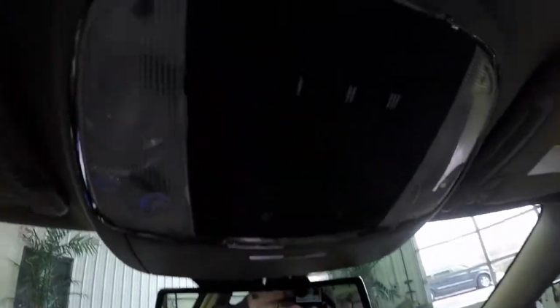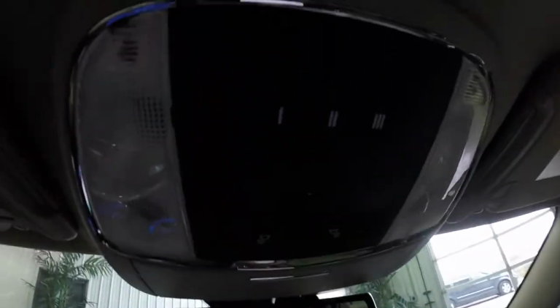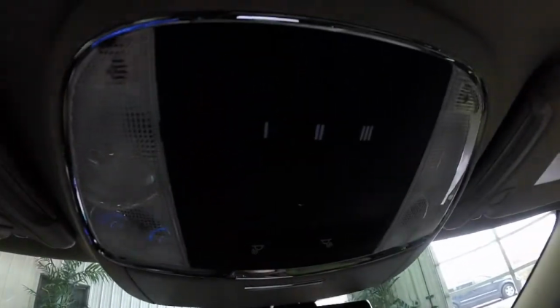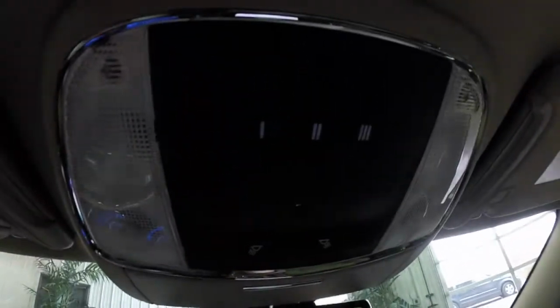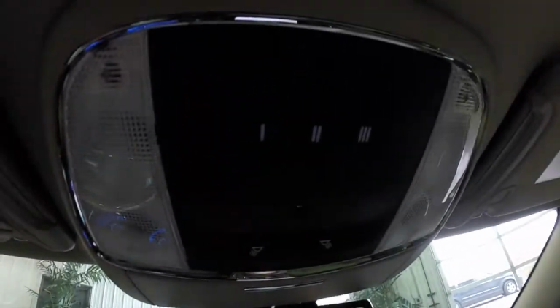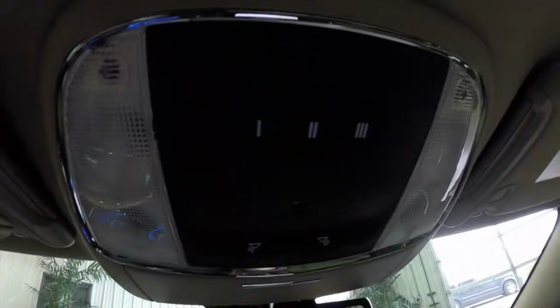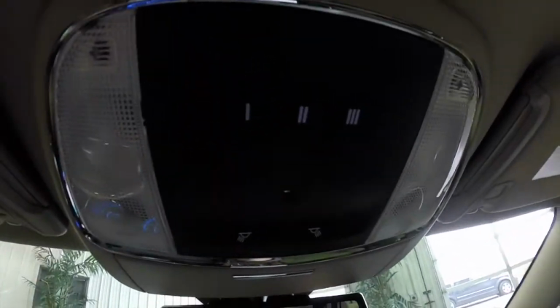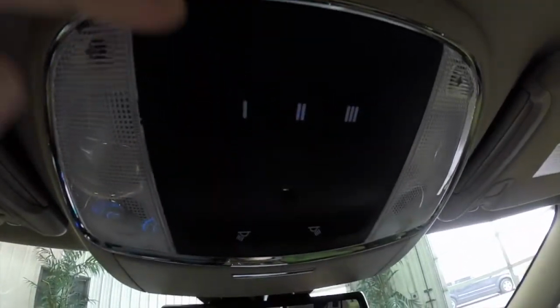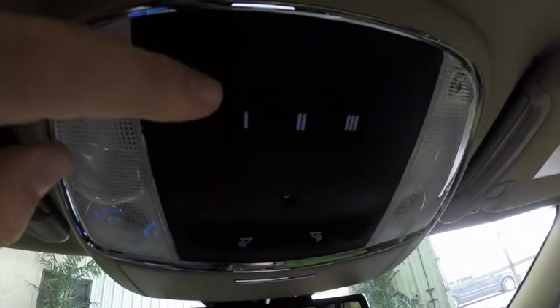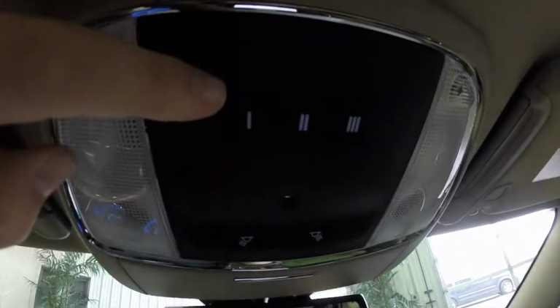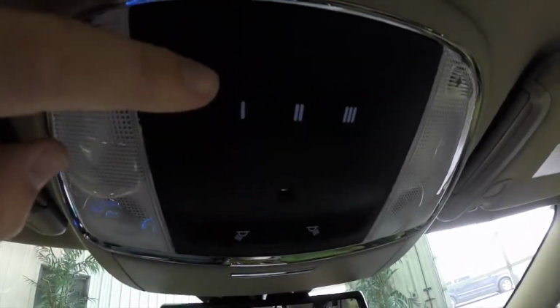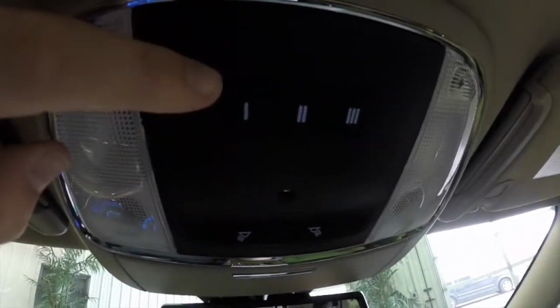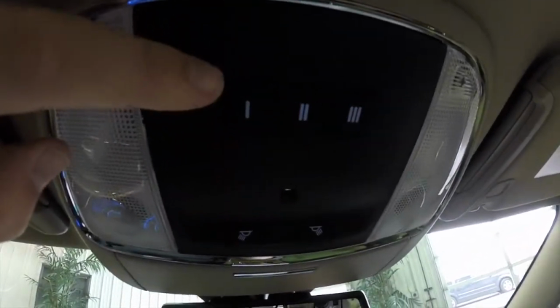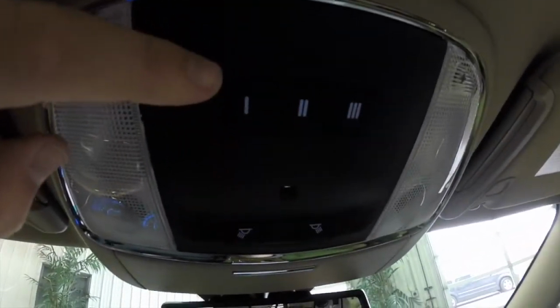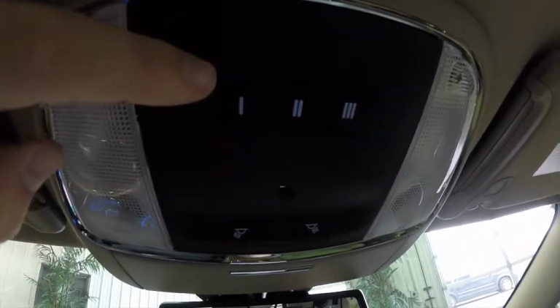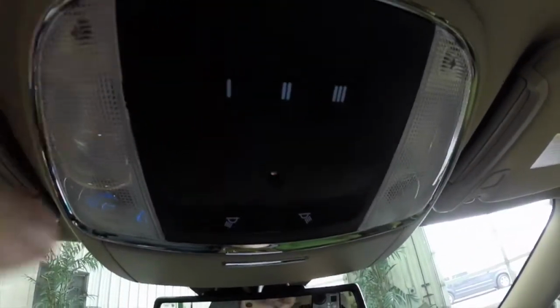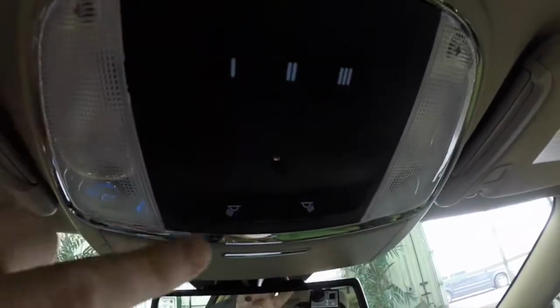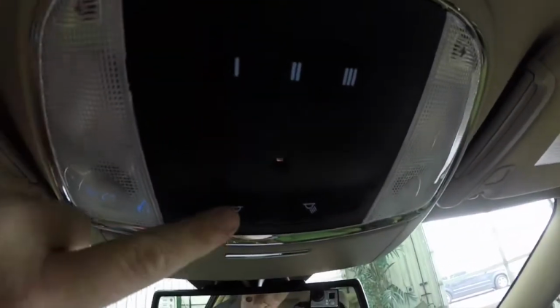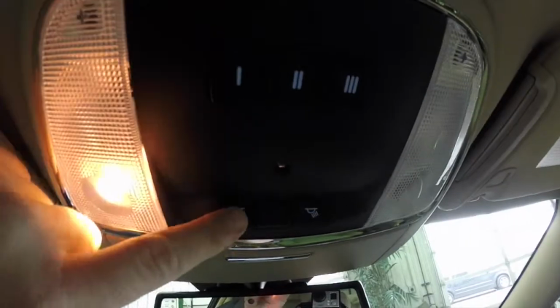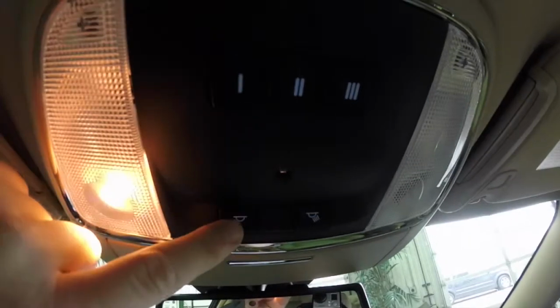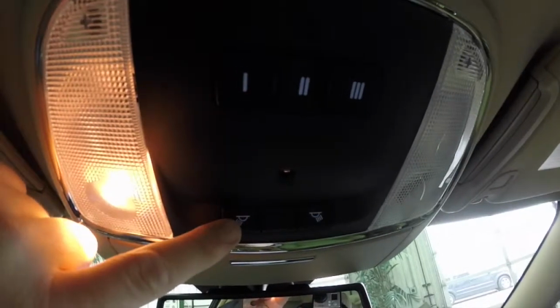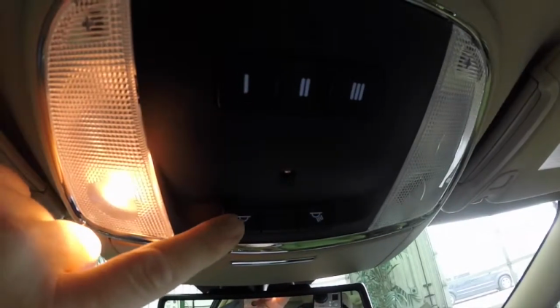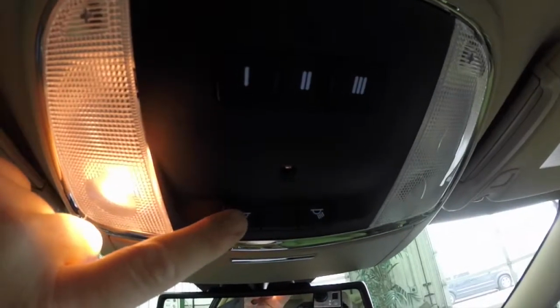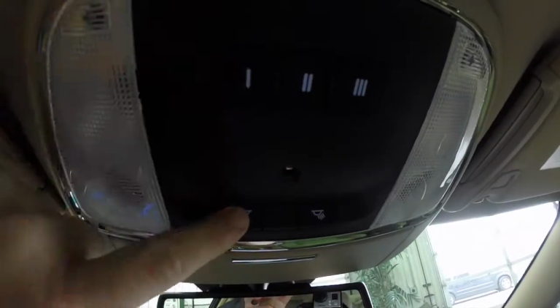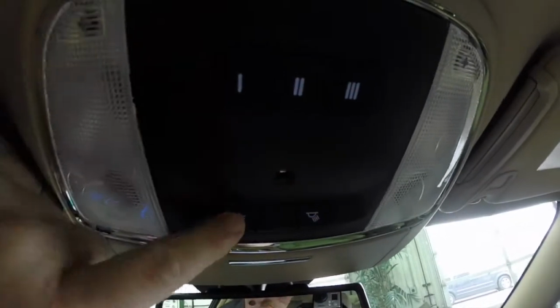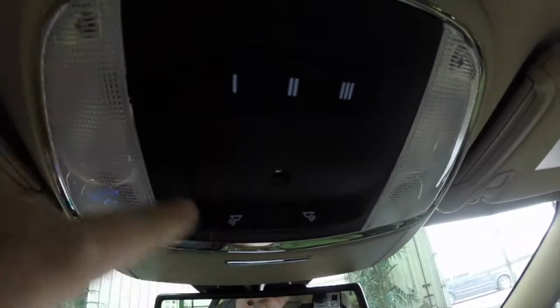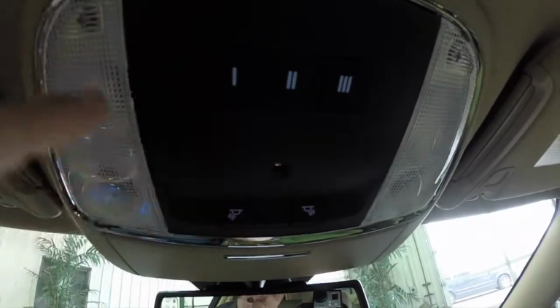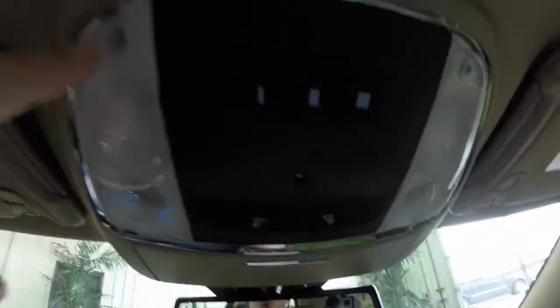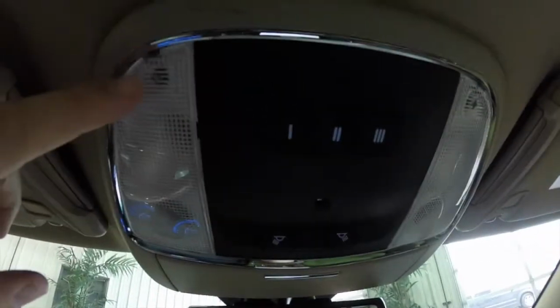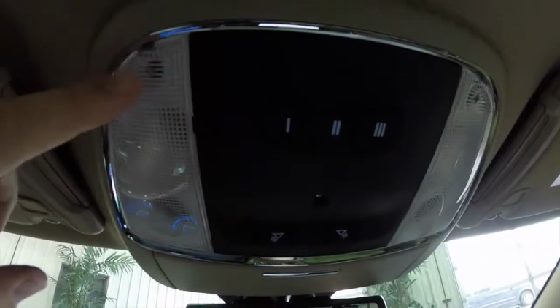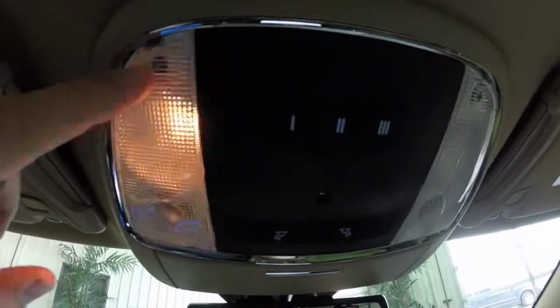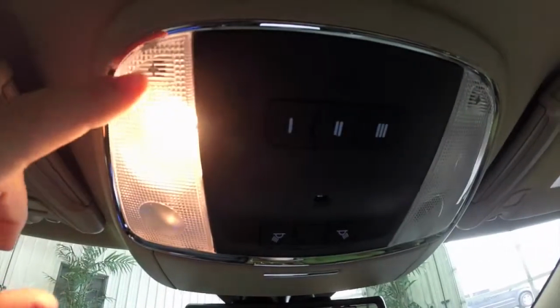Overhead you have your controls for HomeLink and your personal garage door opener, your map lights, and reading lights as well.